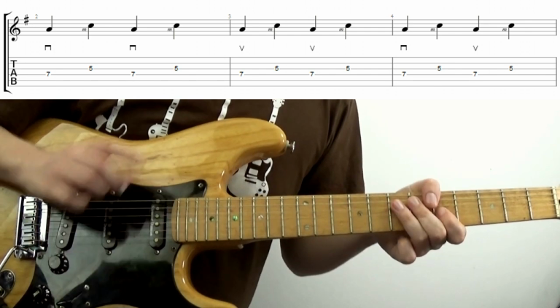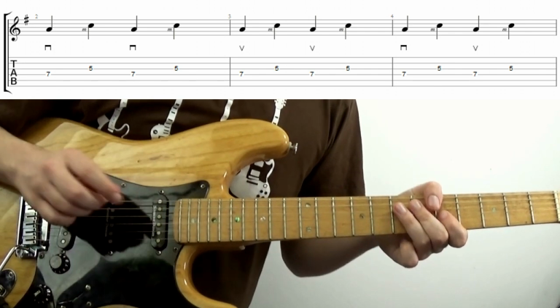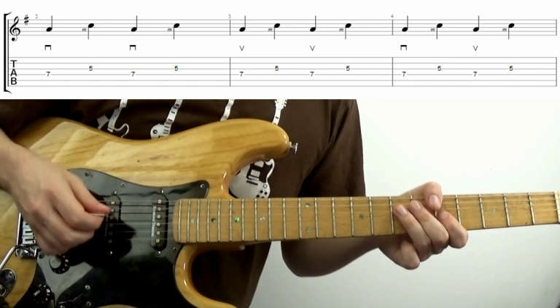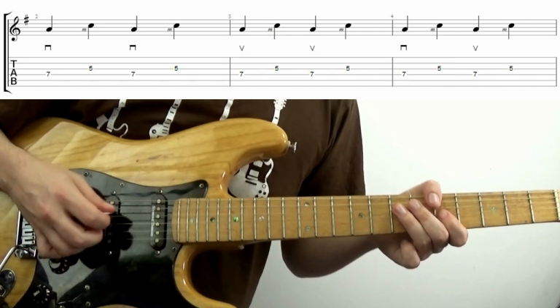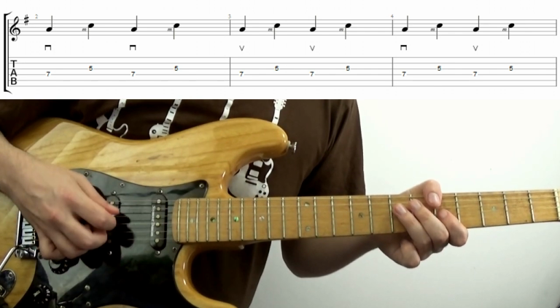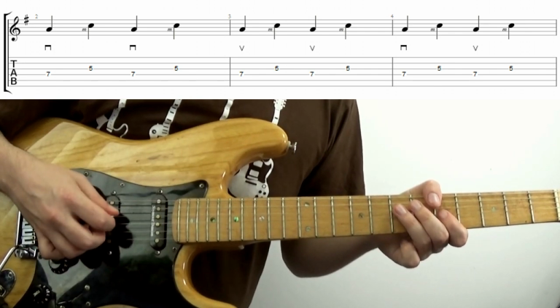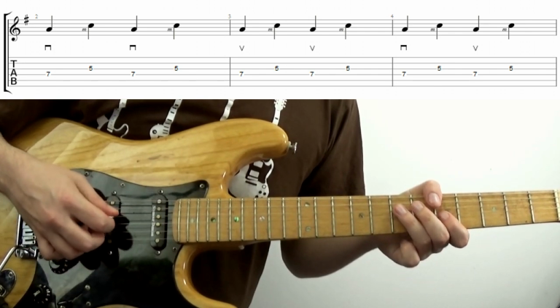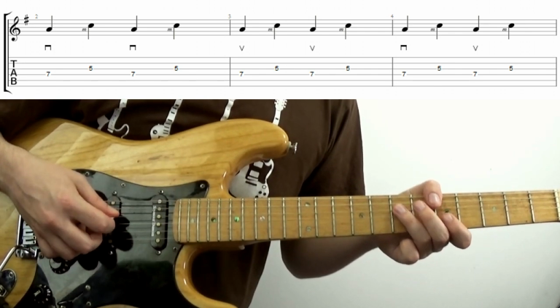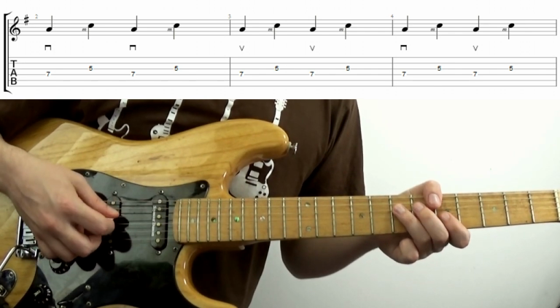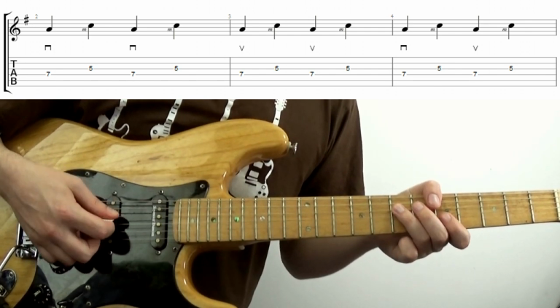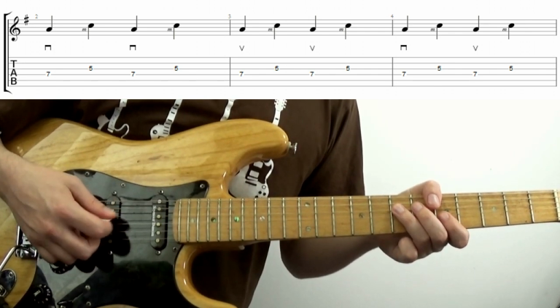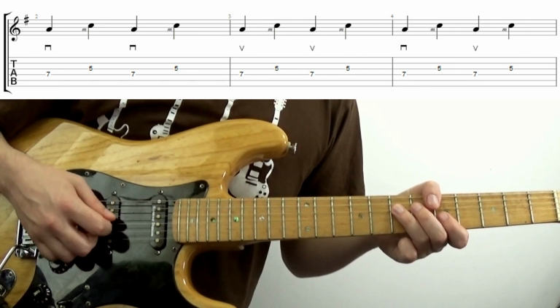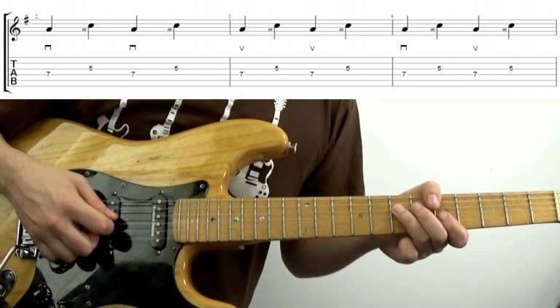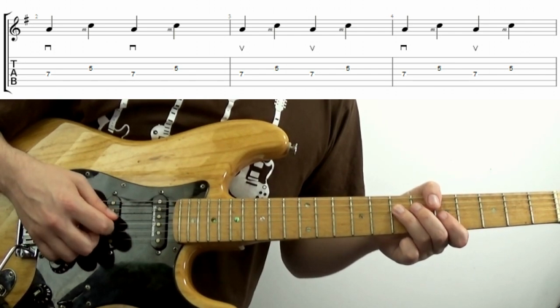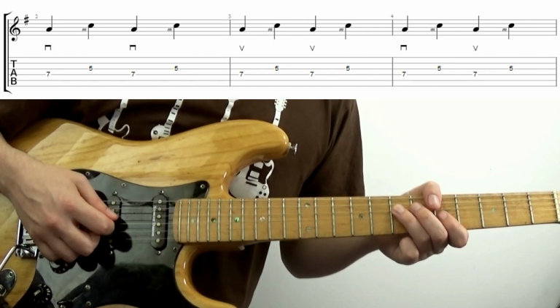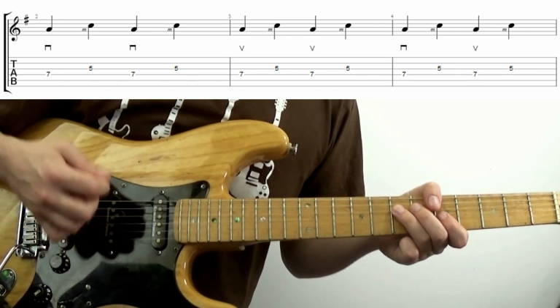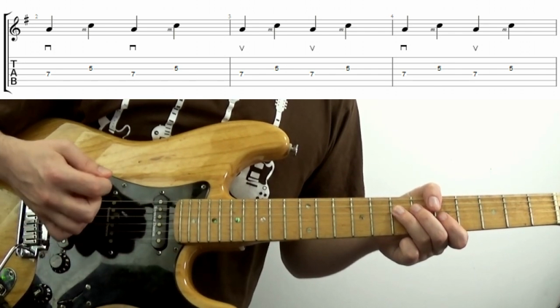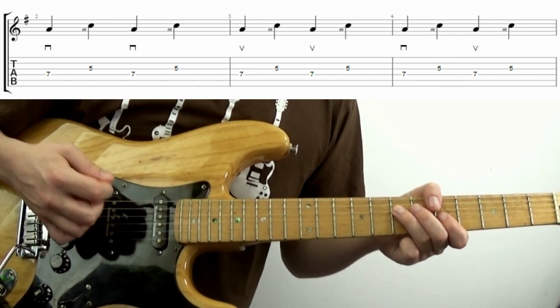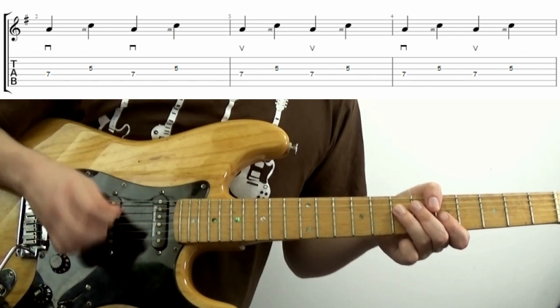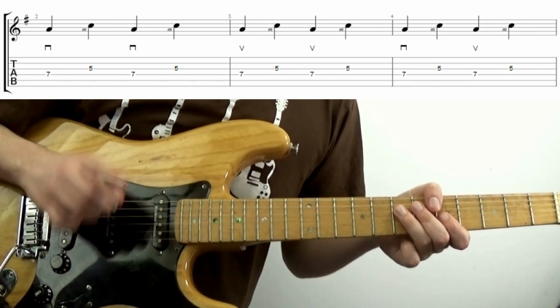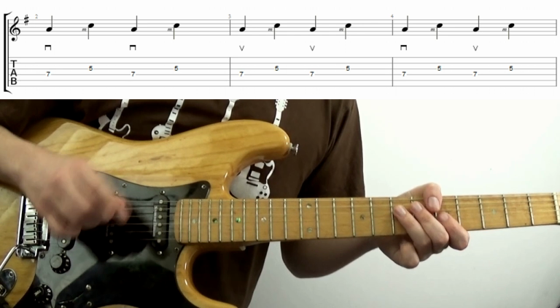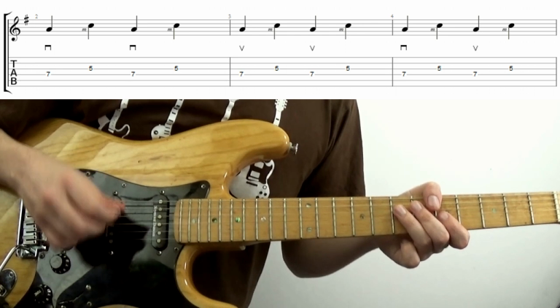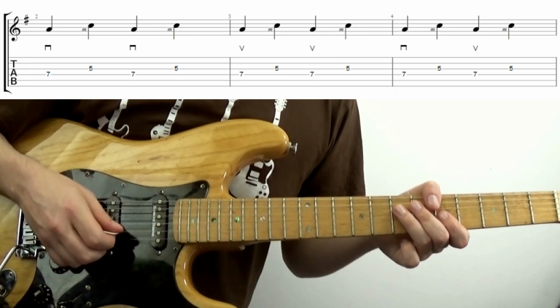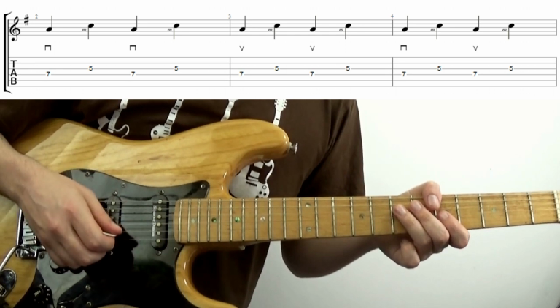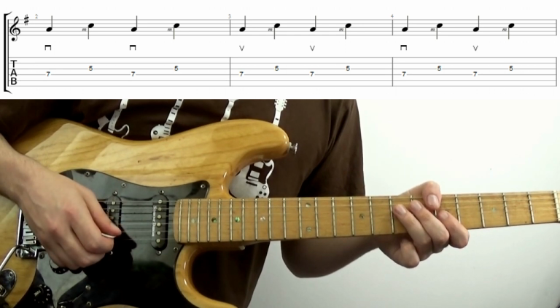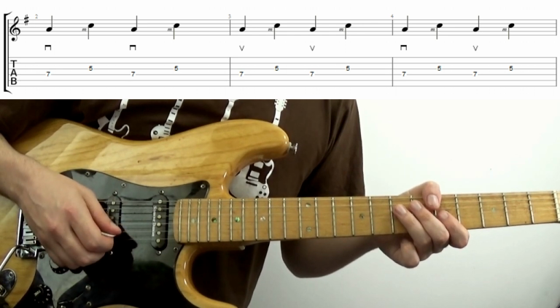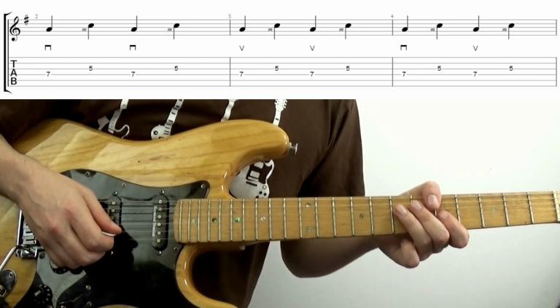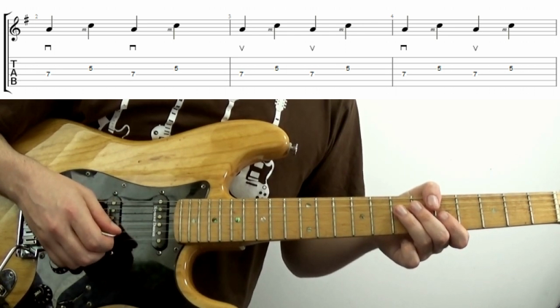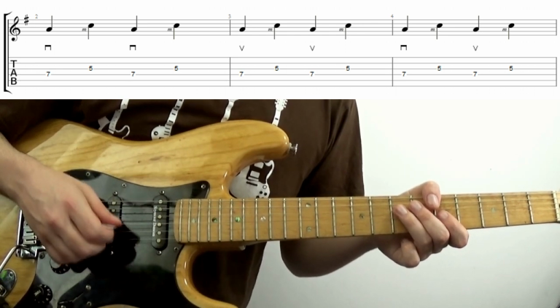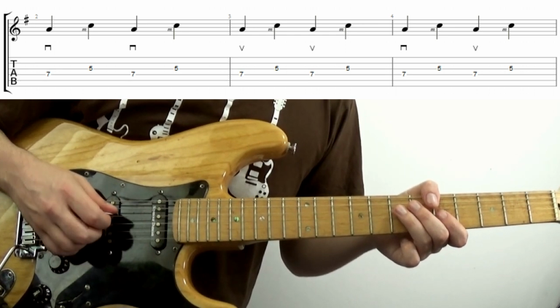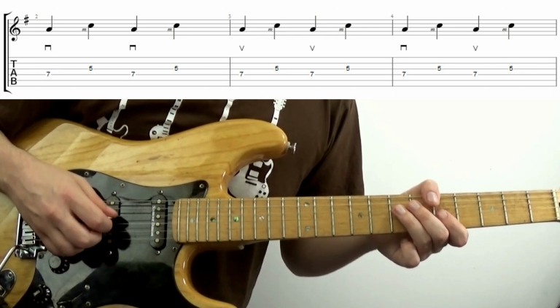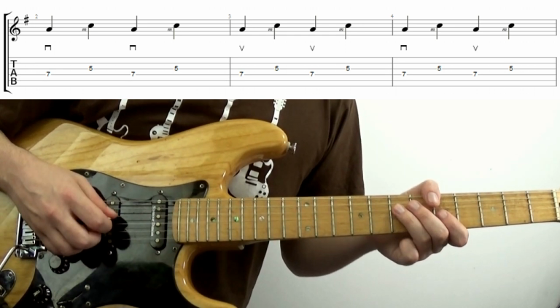Next, try replacing that first pick stroke with an upstroke. This really took a while before it felt somewhat natural to me.